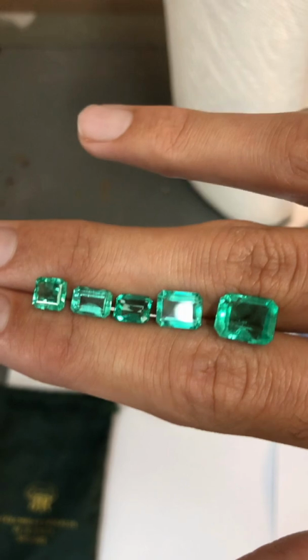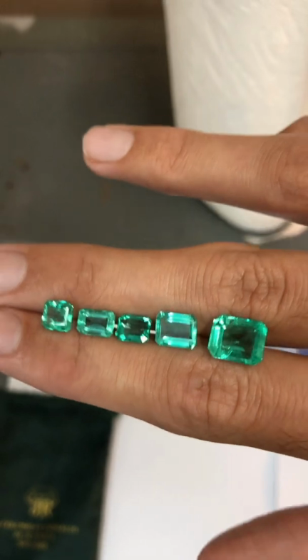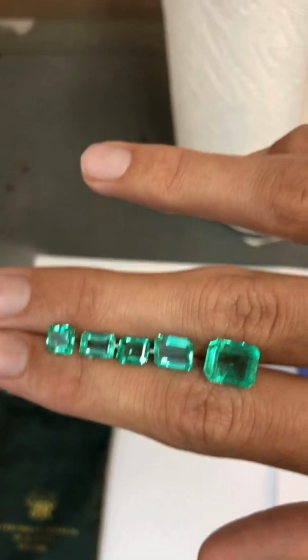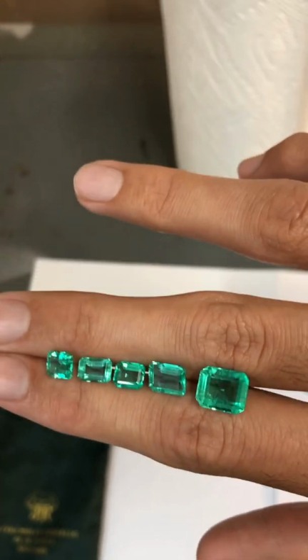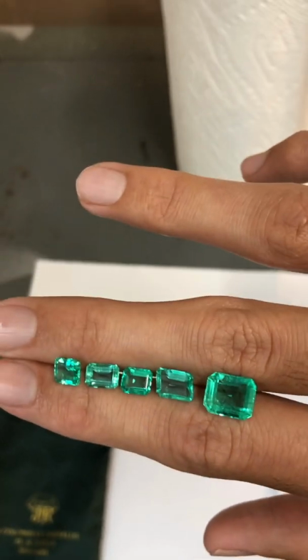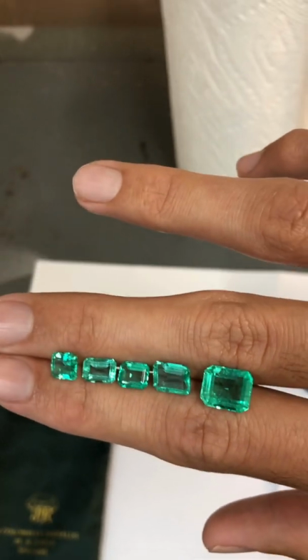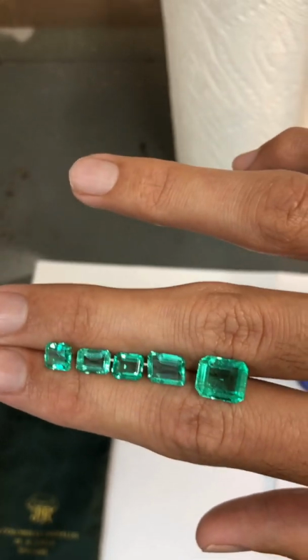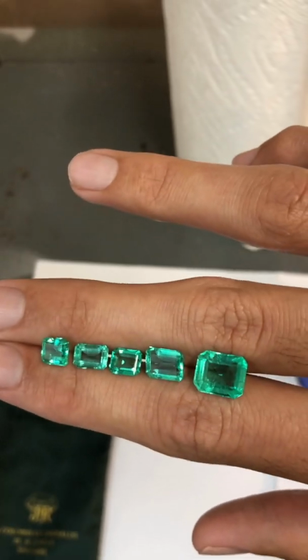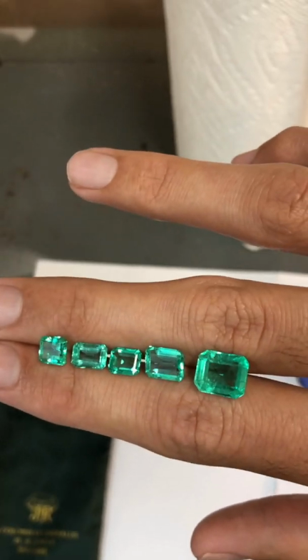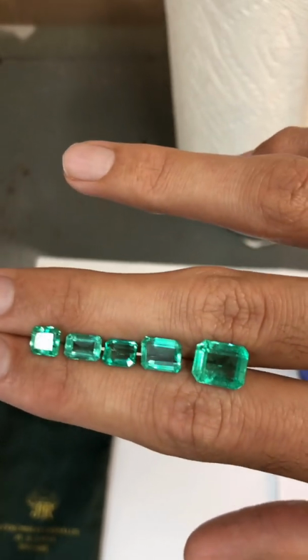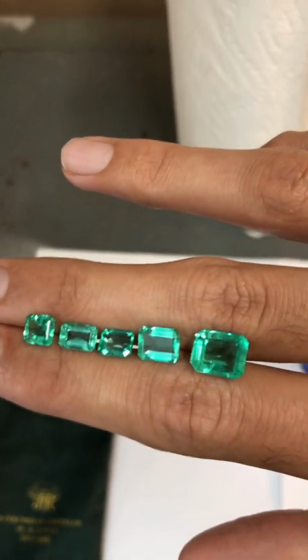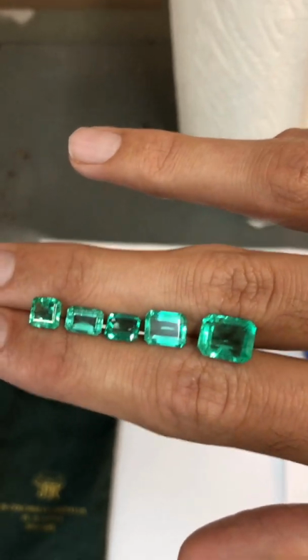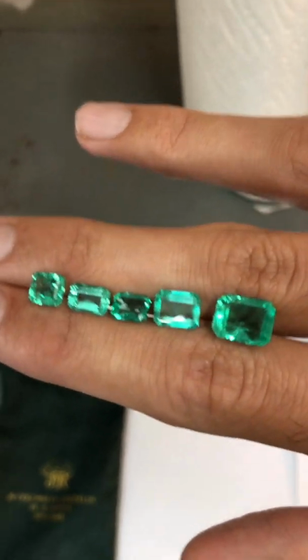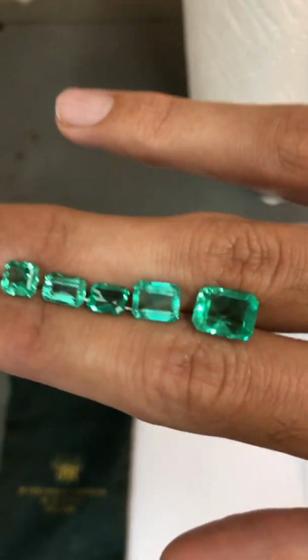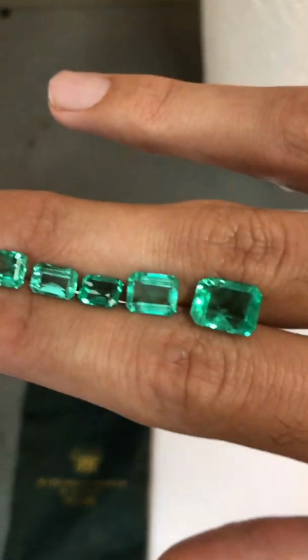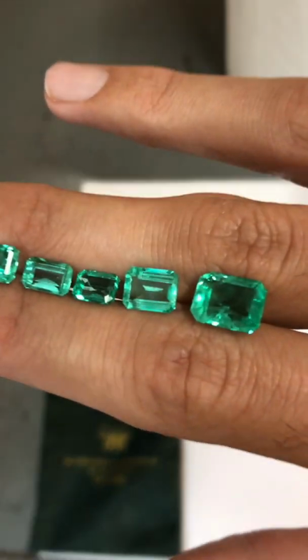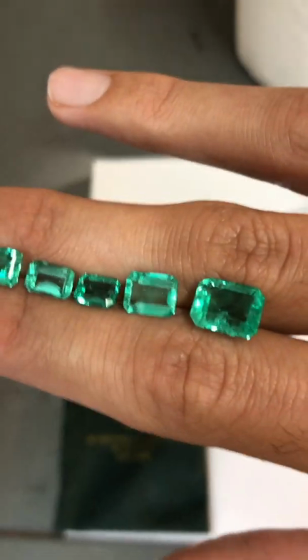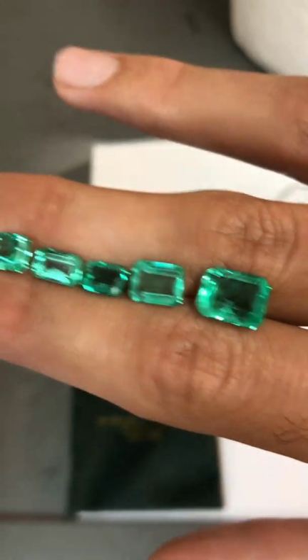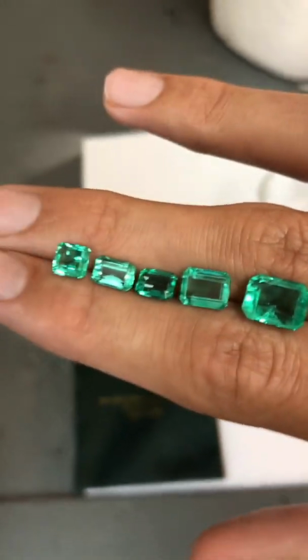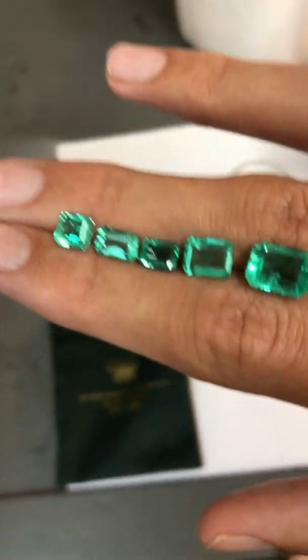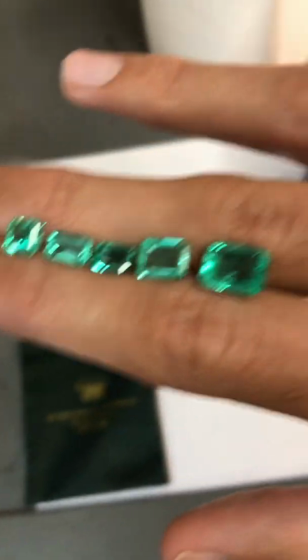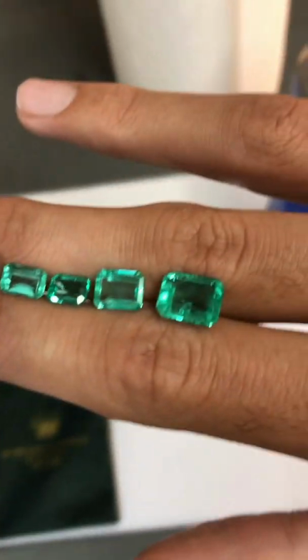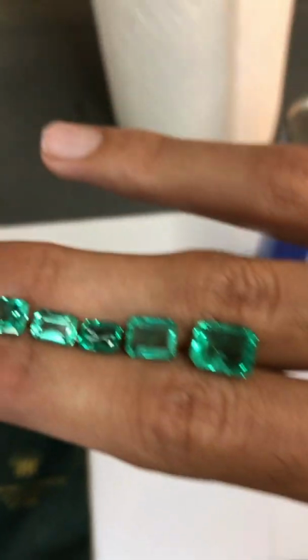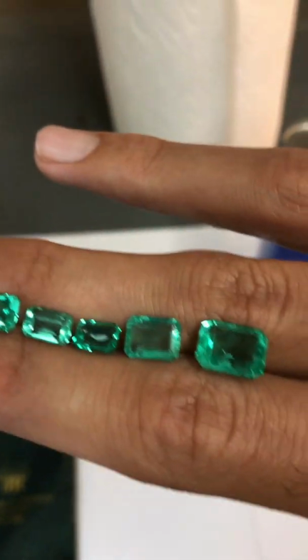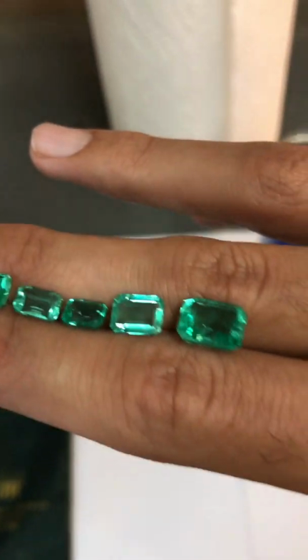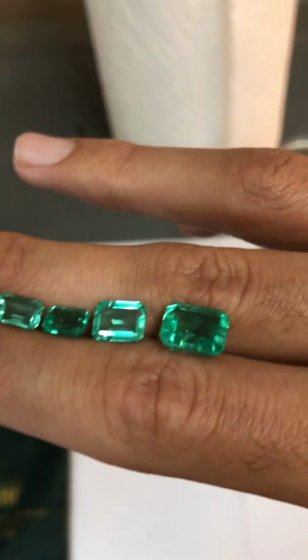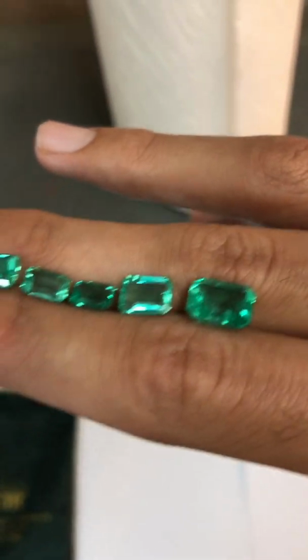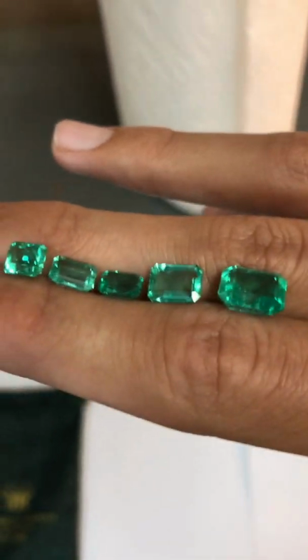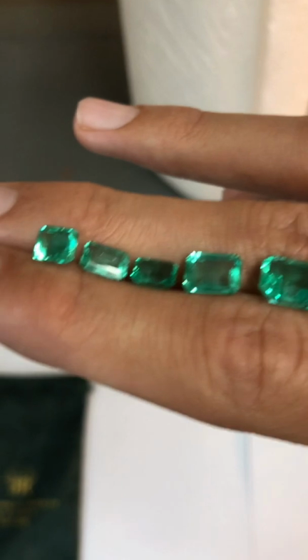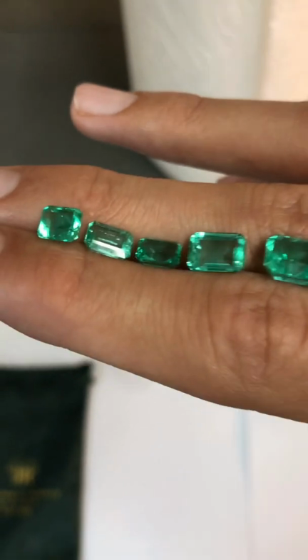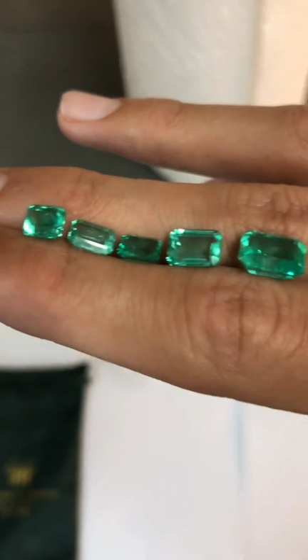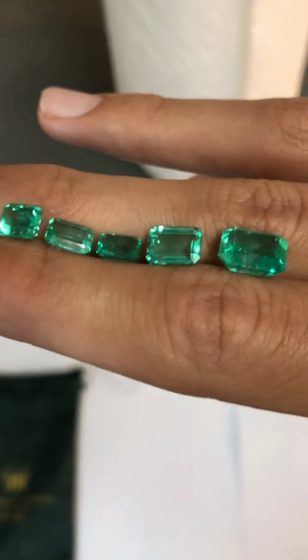Hello everybody, this is George from Jeric Columbian Emeralds and I'm going to show you how an emerald looks after you remove its treatment.